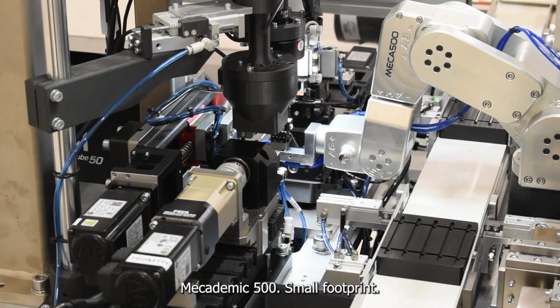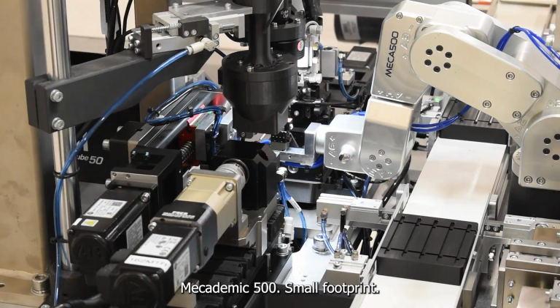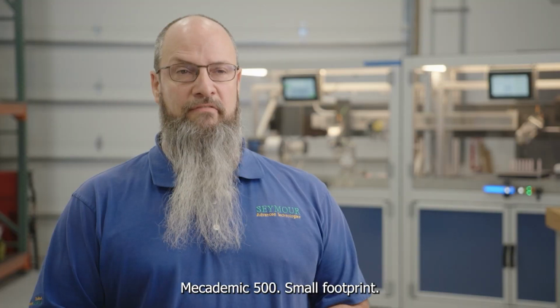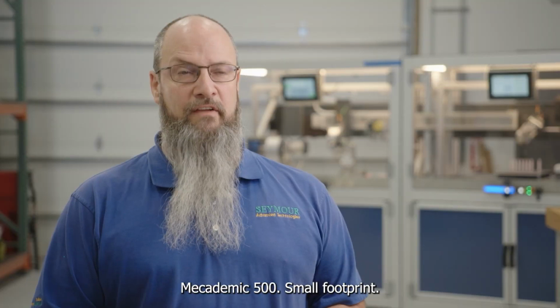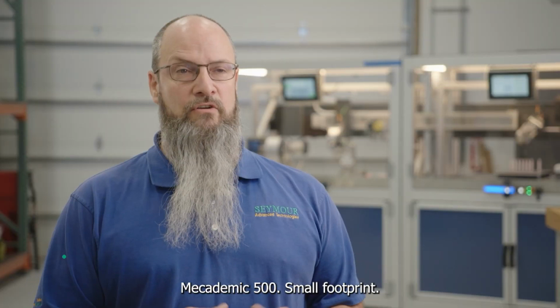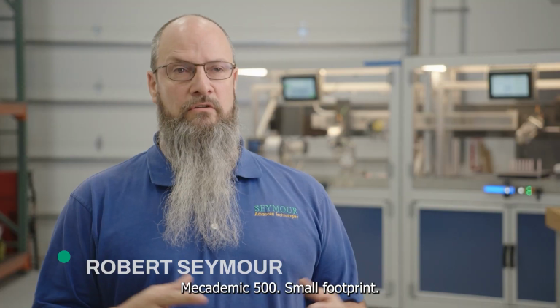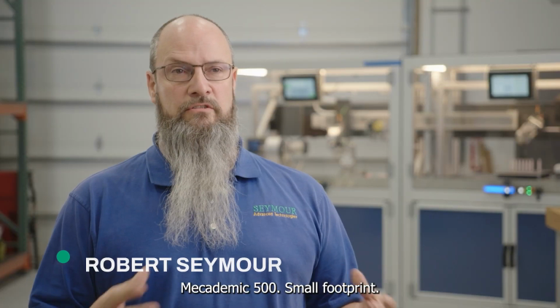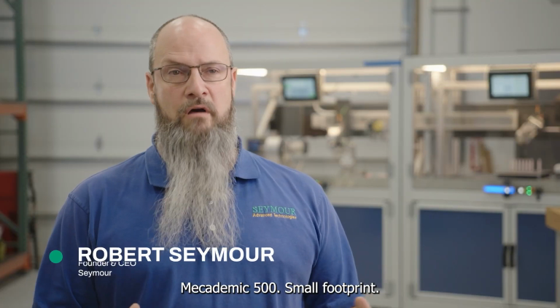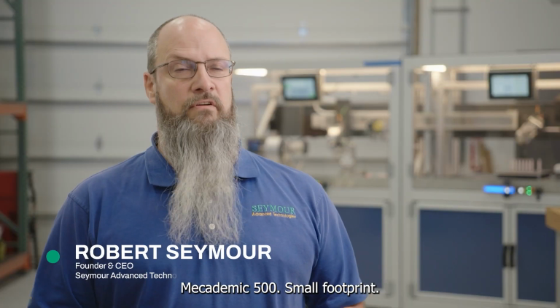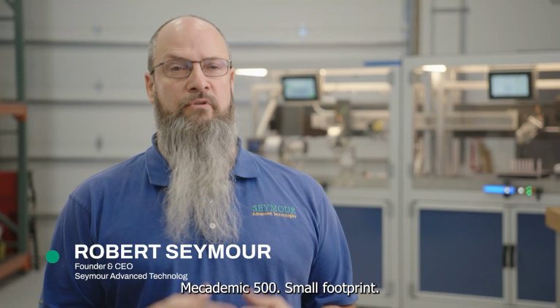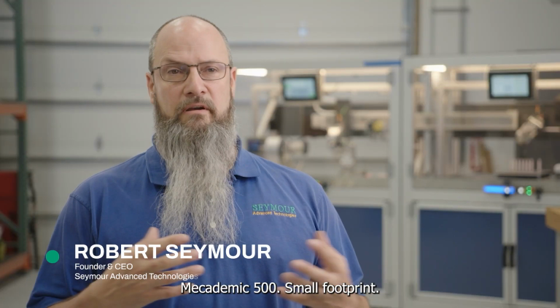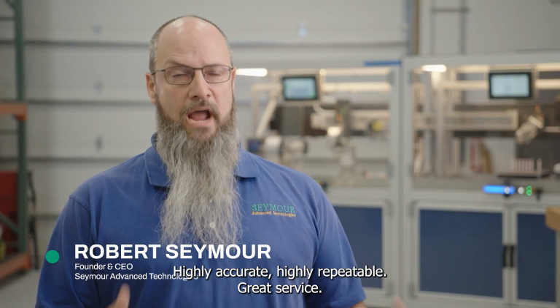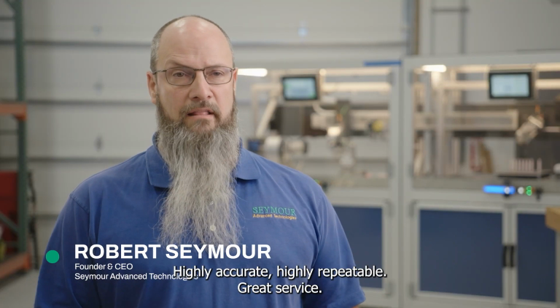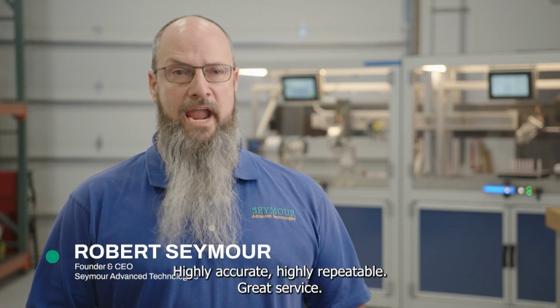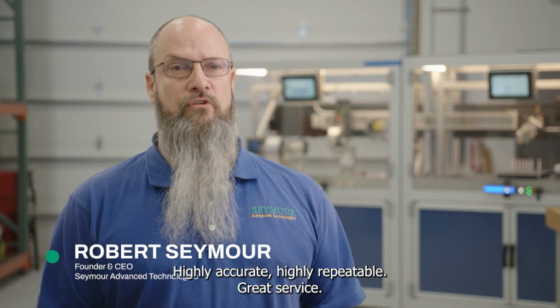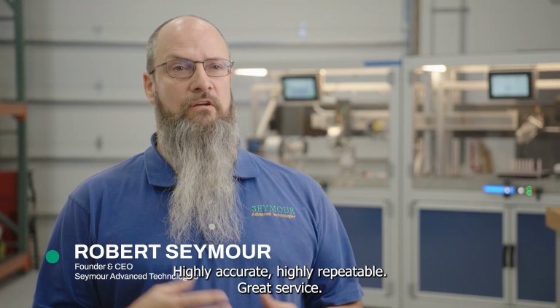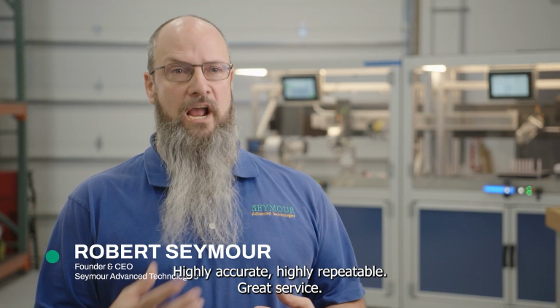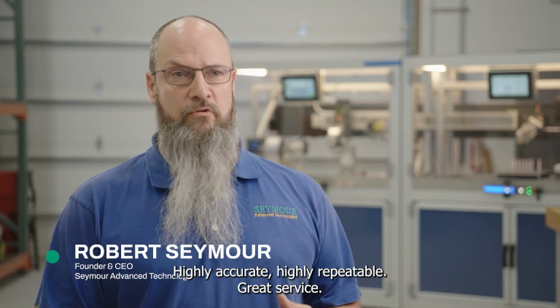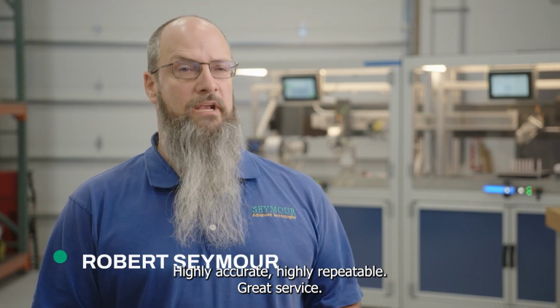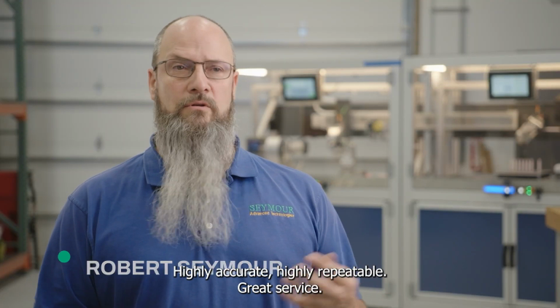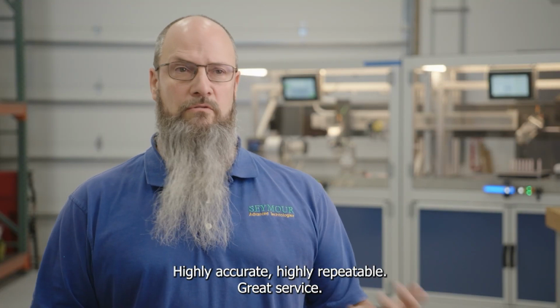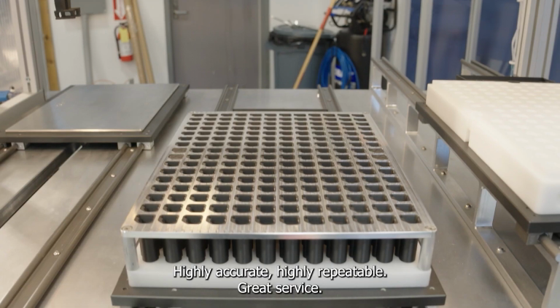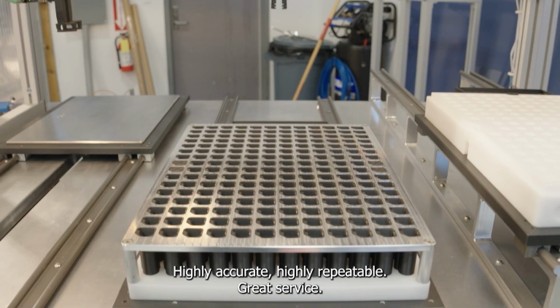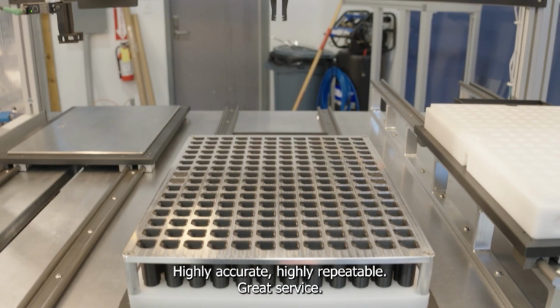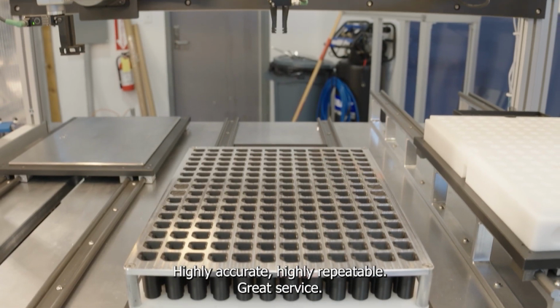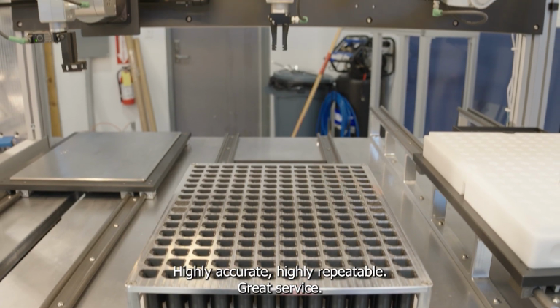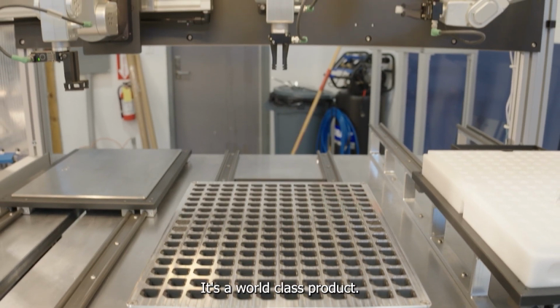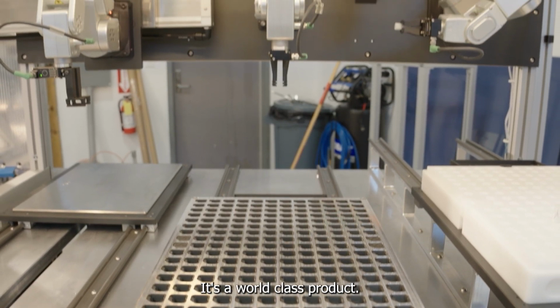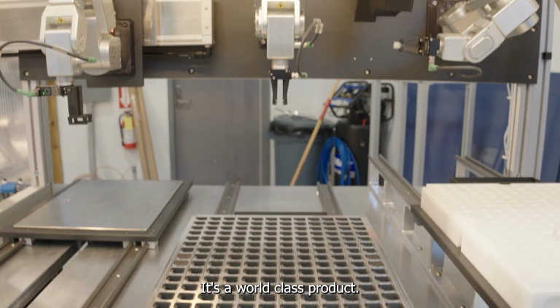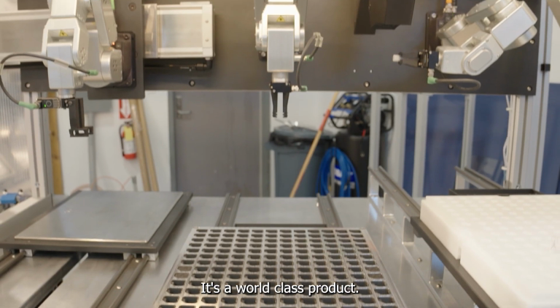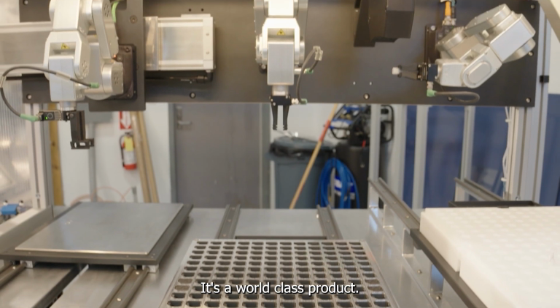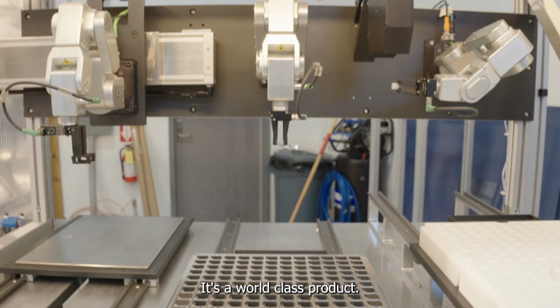Macademic 500: small footprint, highly accurate, highly repeatable, great service. It's a world-class product.